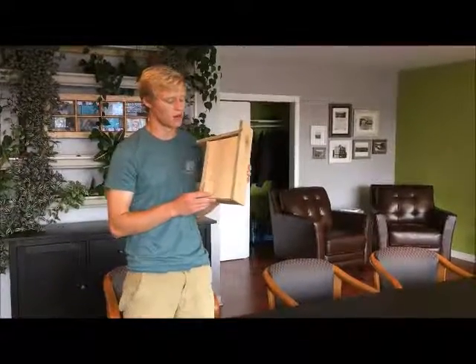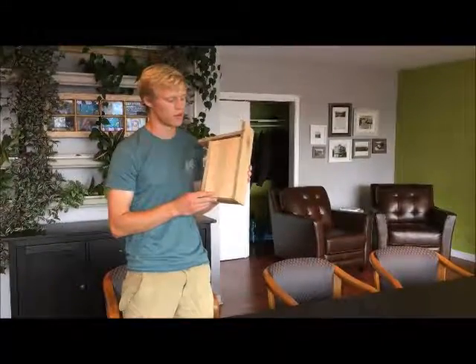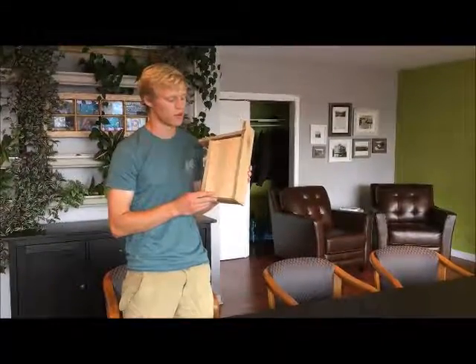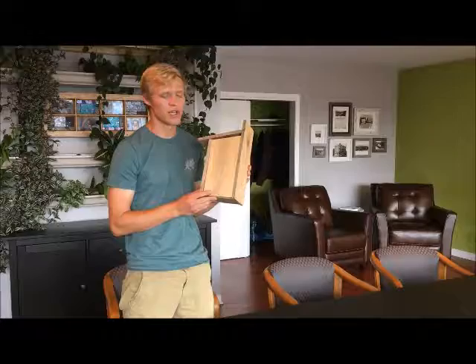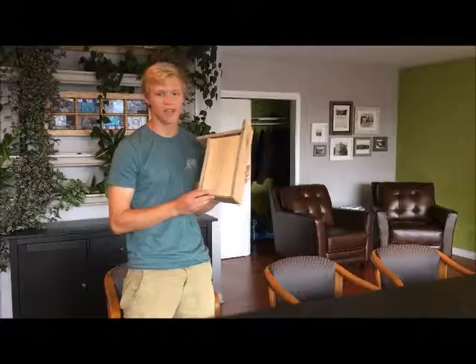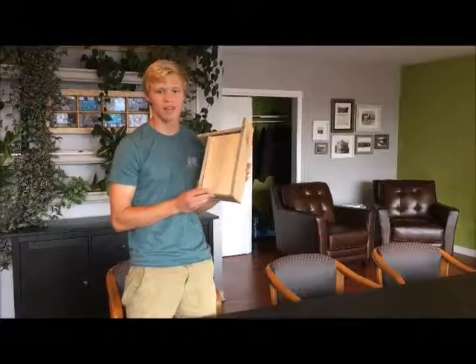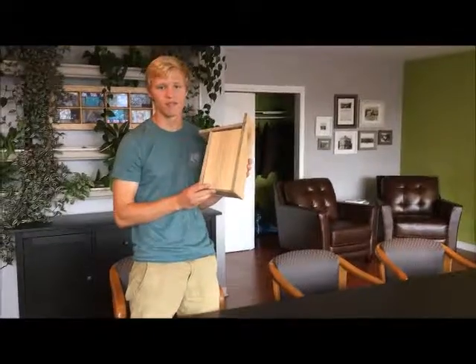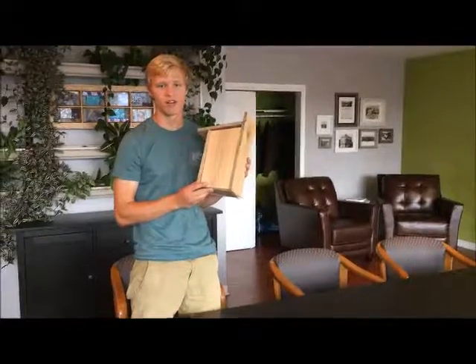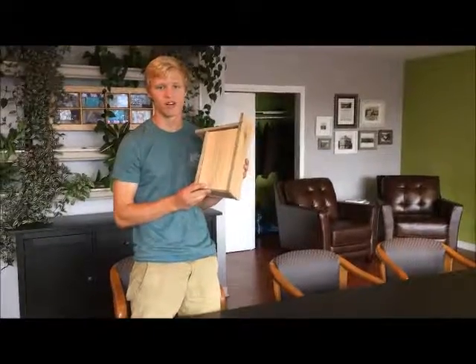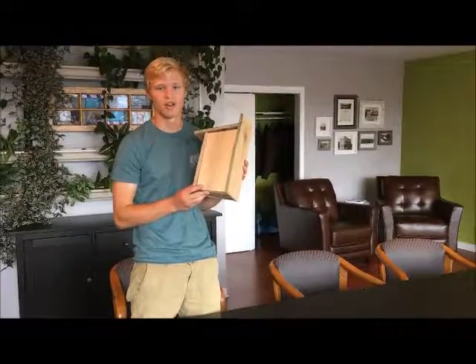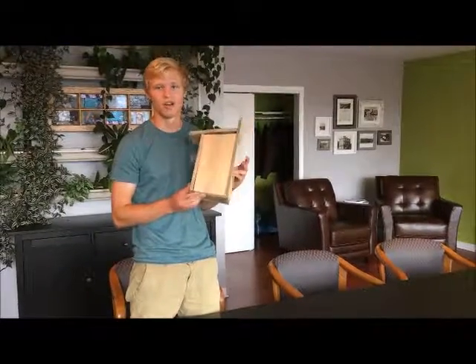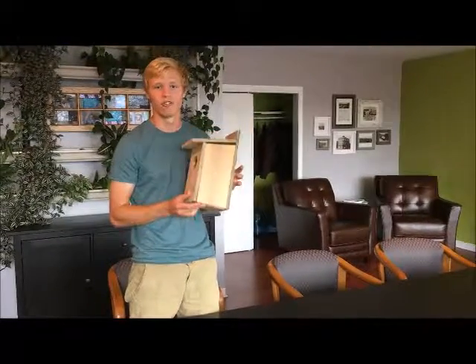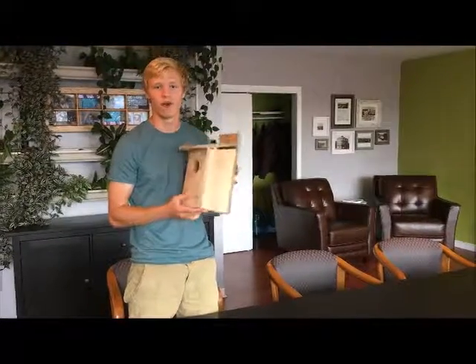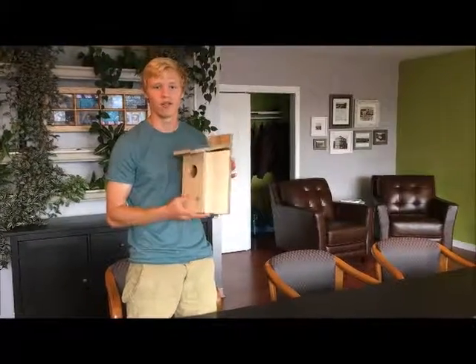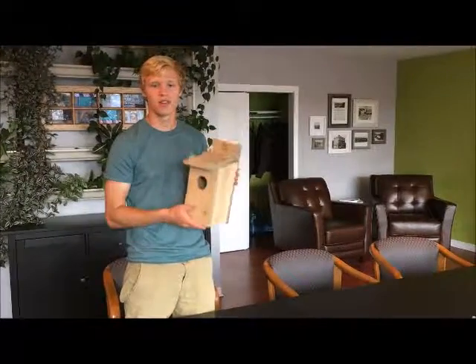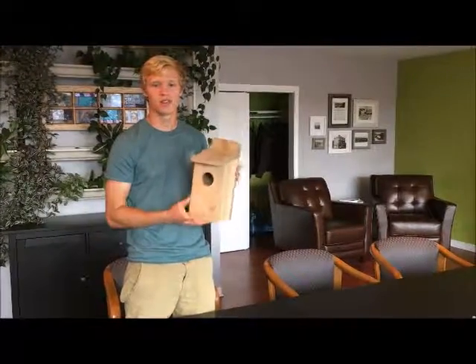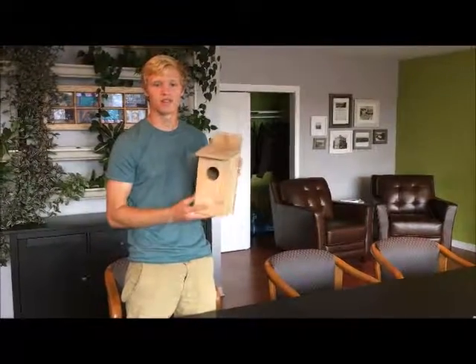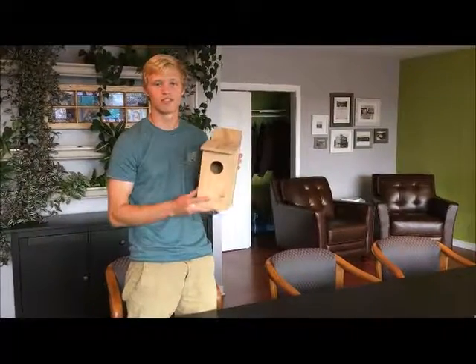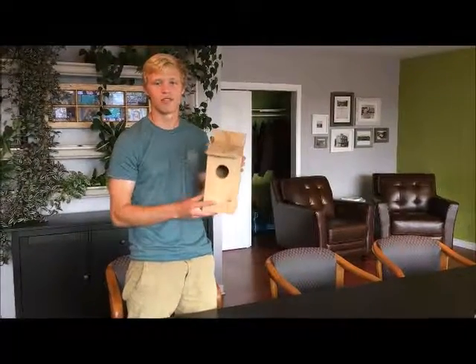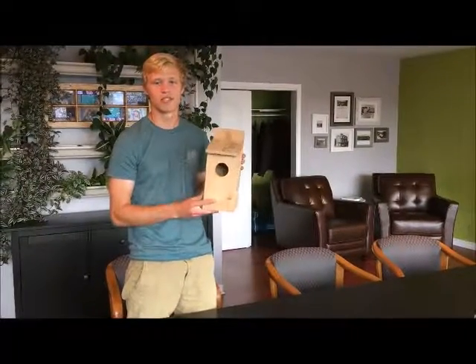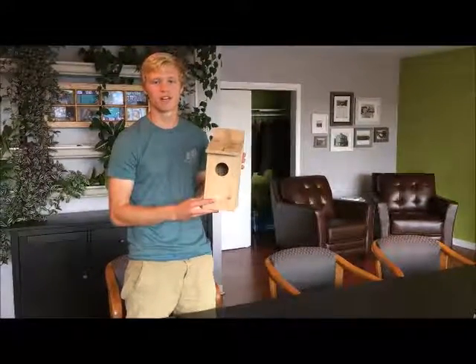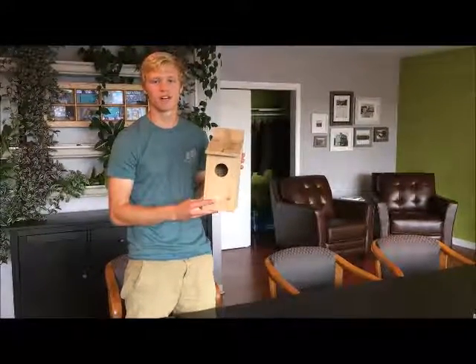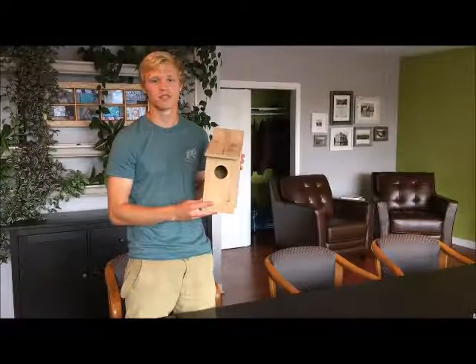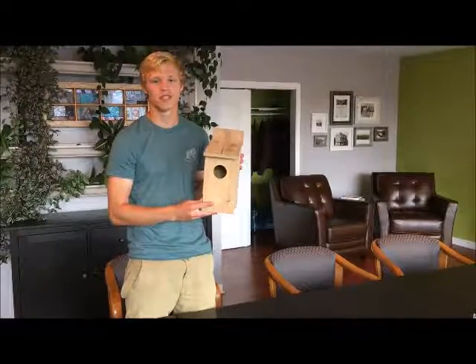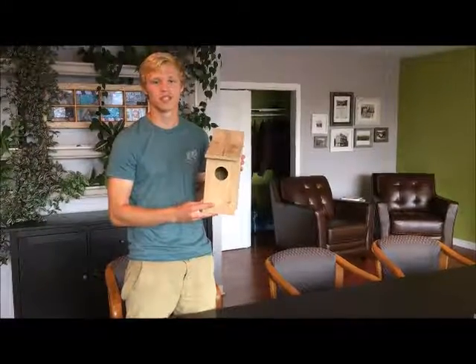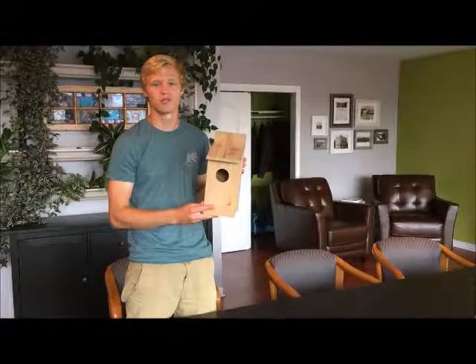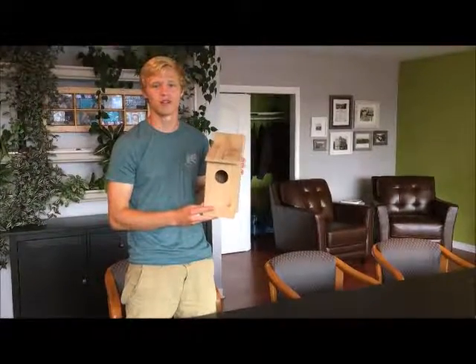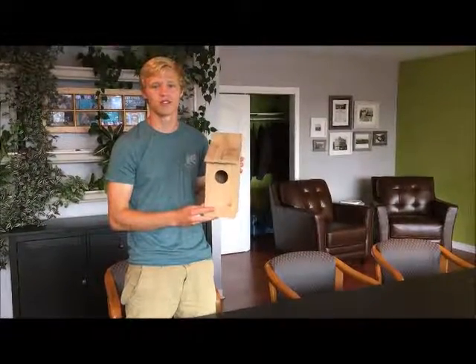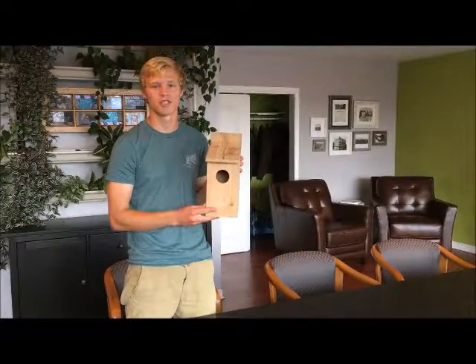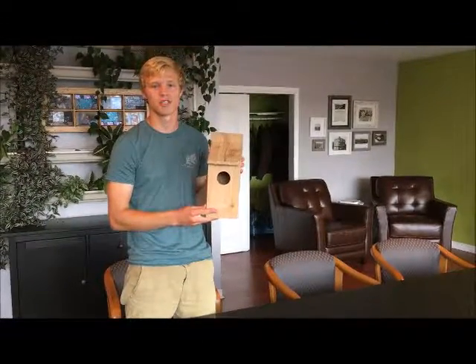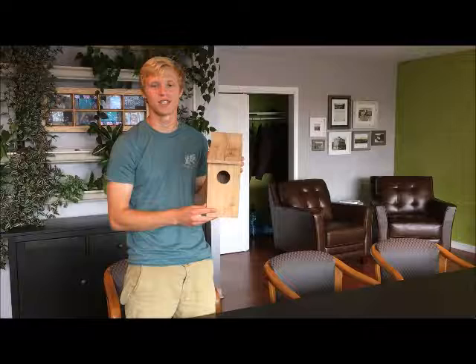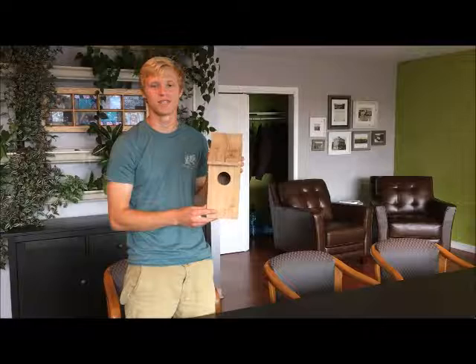Thanks again for buying one of these and for investing in conservation with Arasha Ontario.